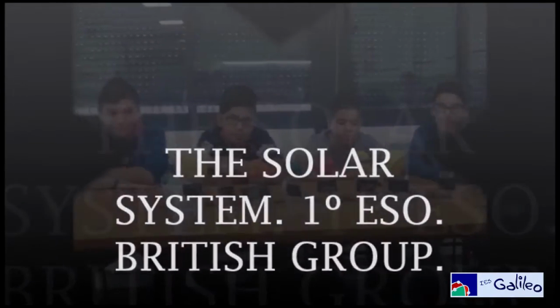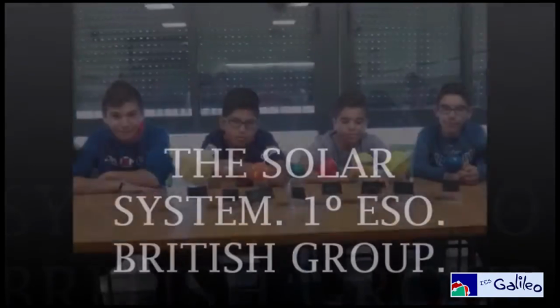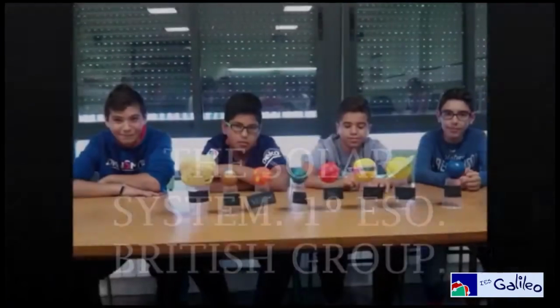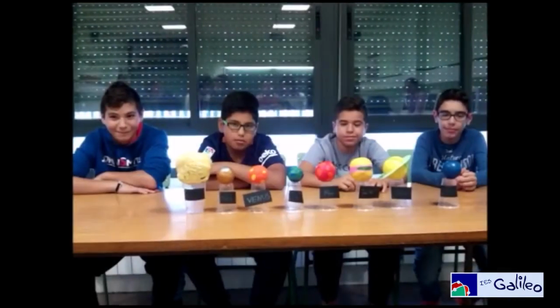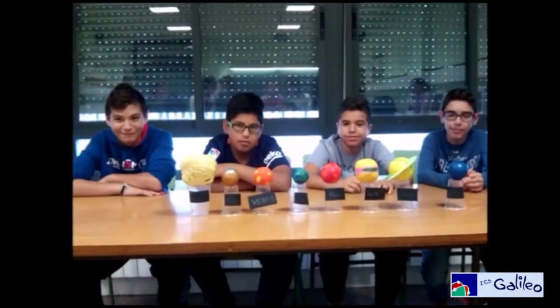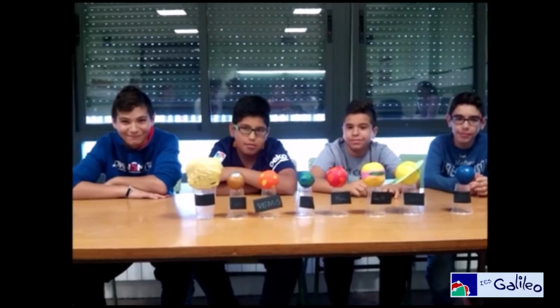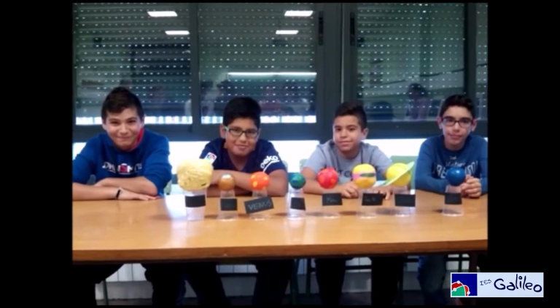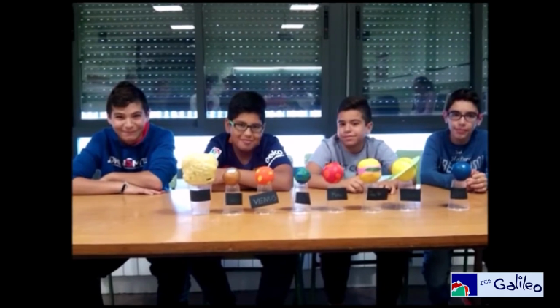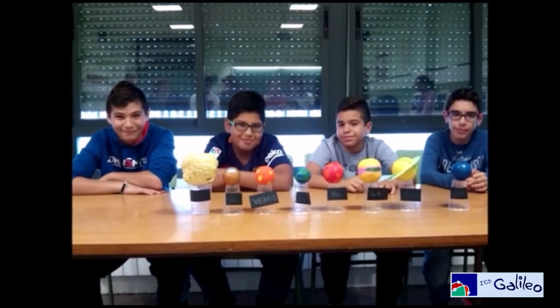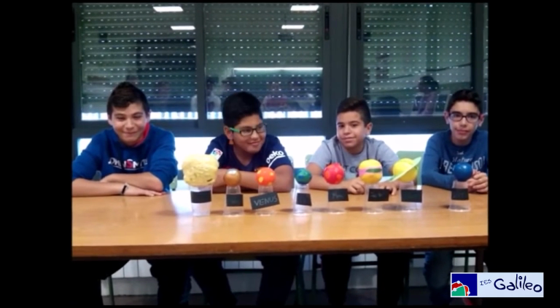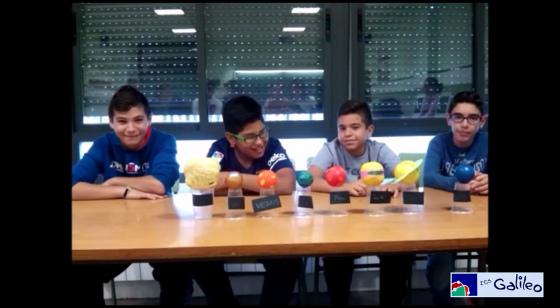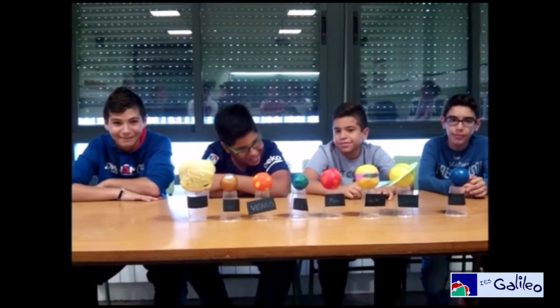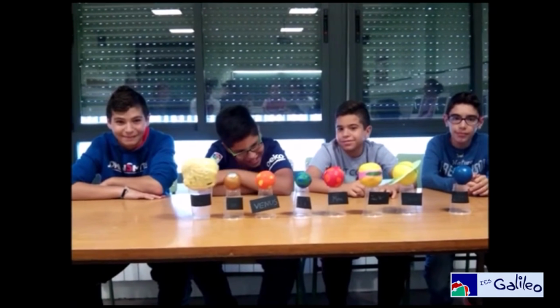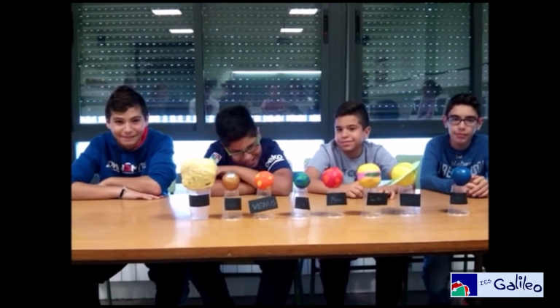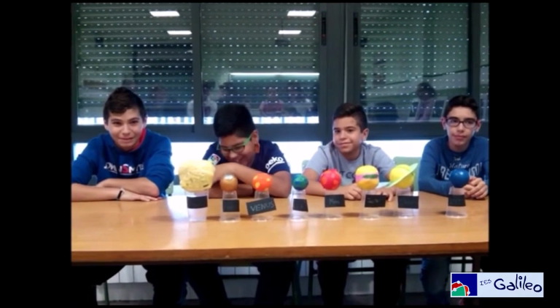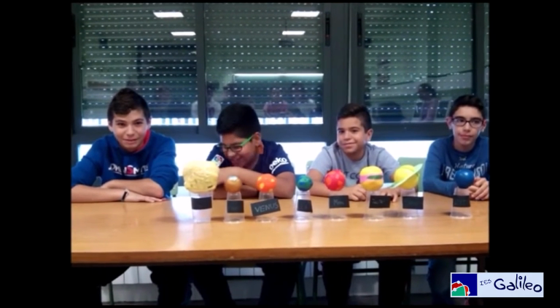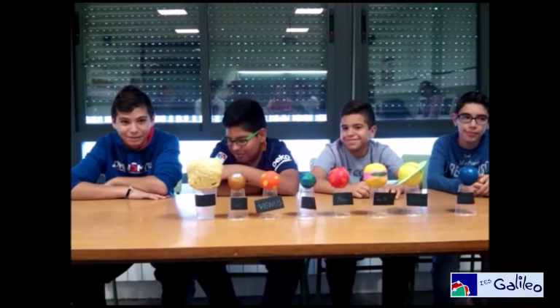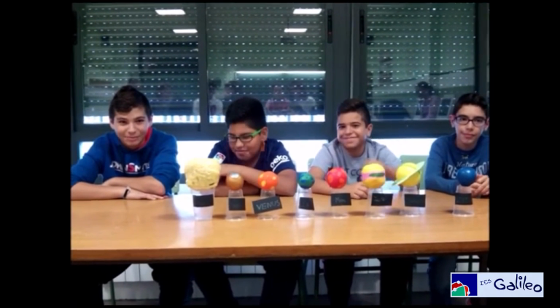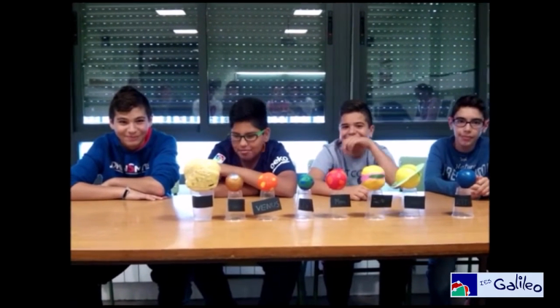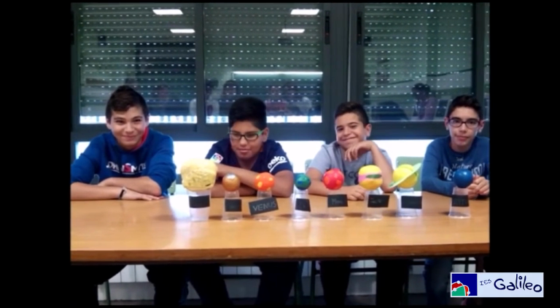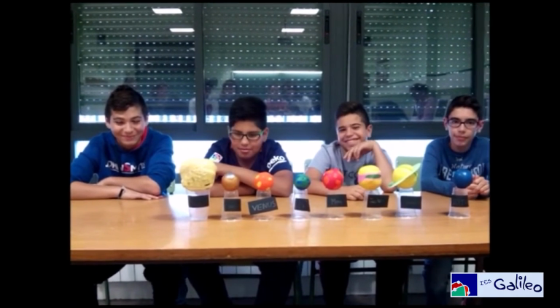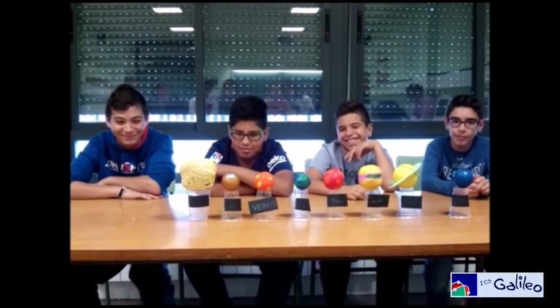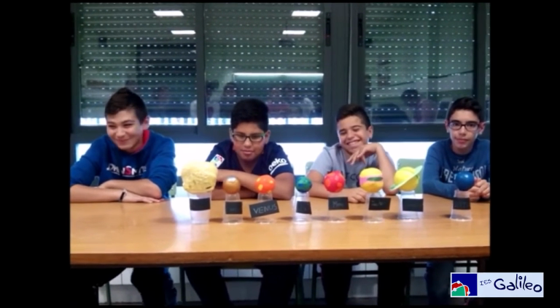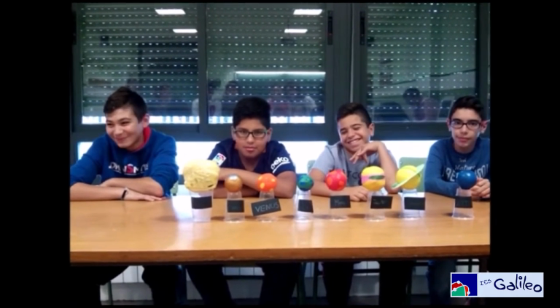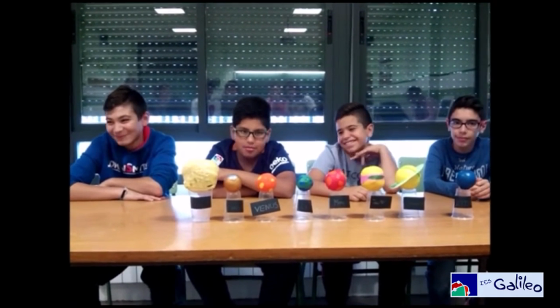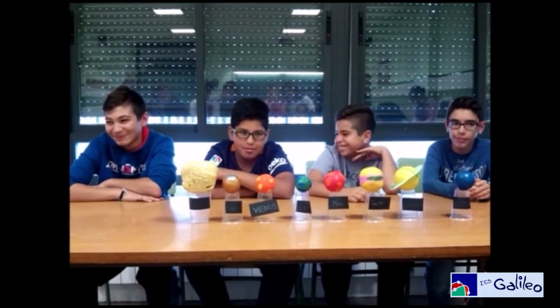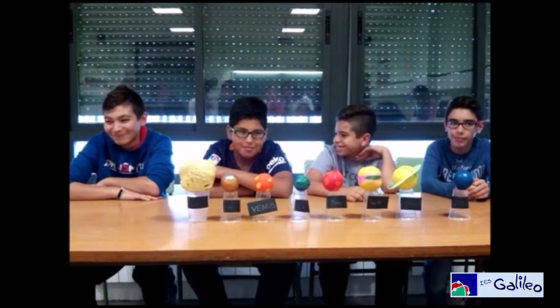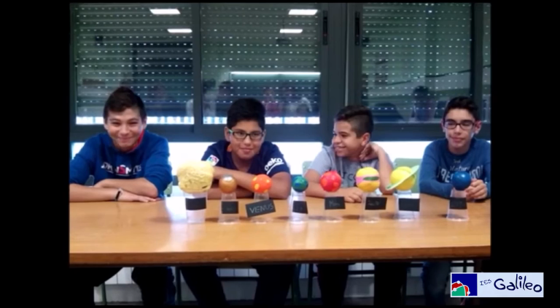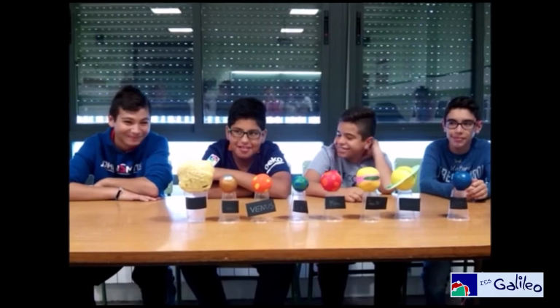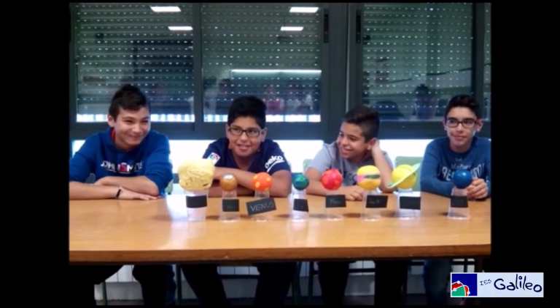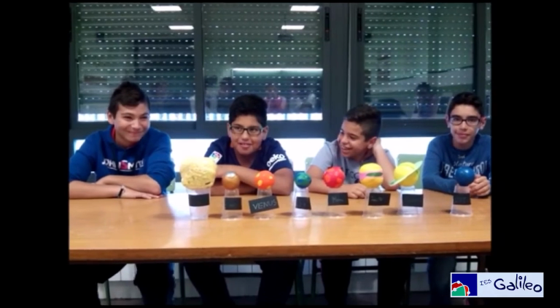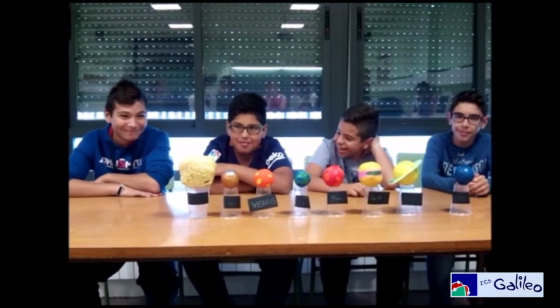We are presenting today the first of ESO bilingual group. They have made a project about the planets.